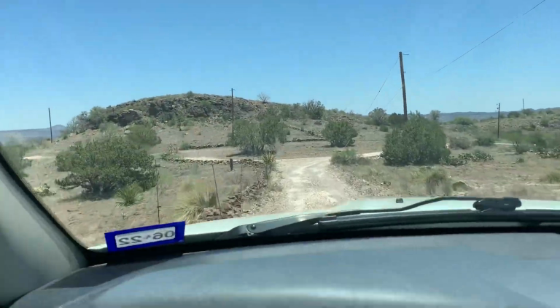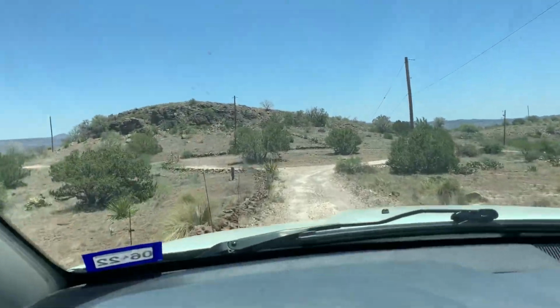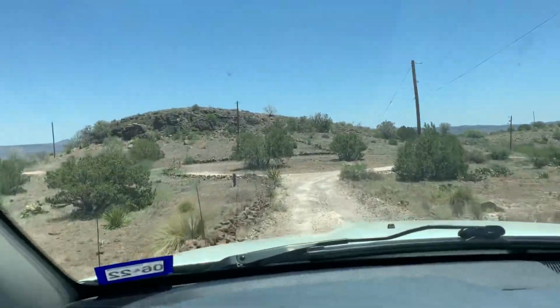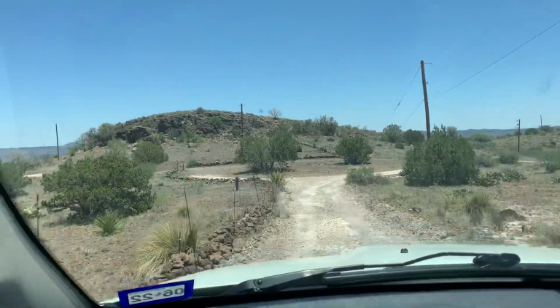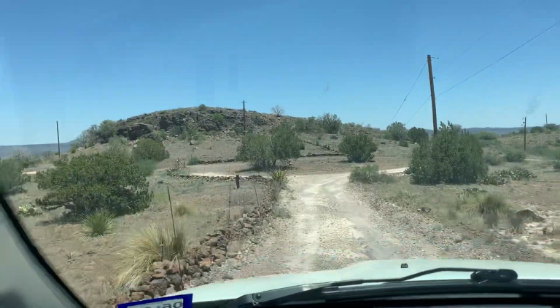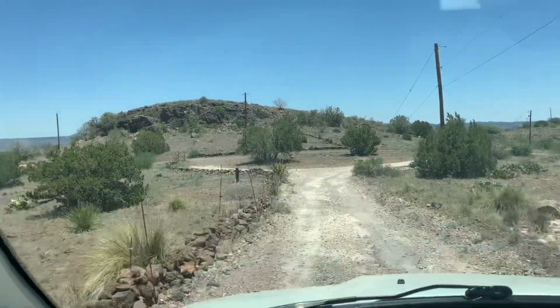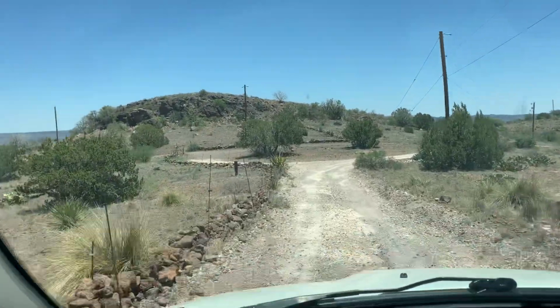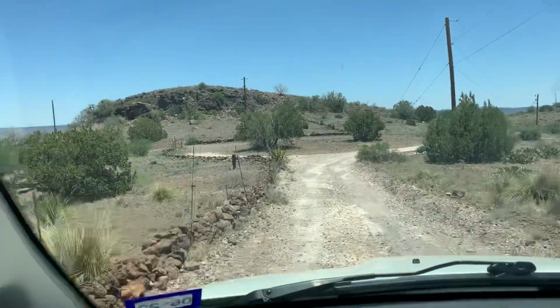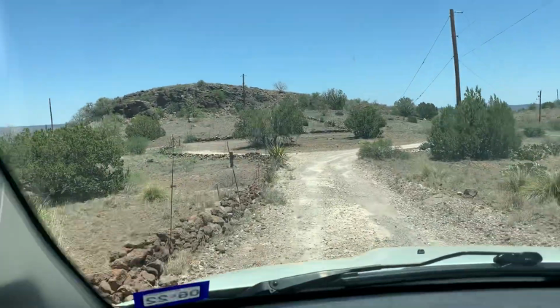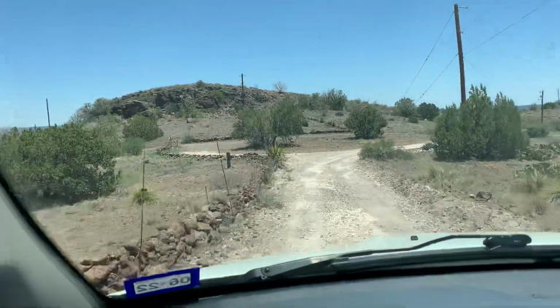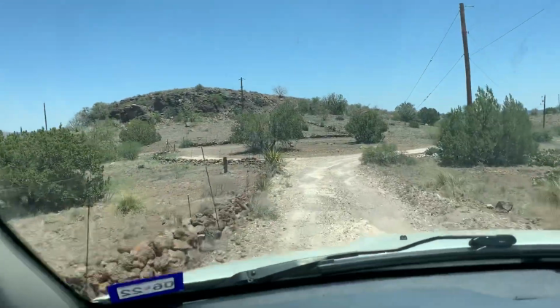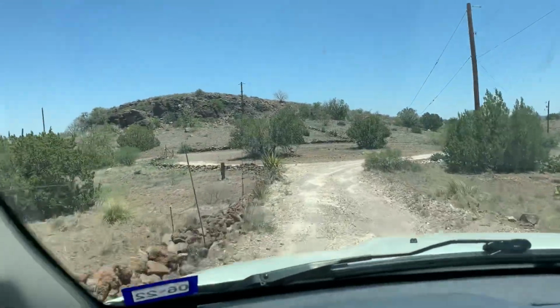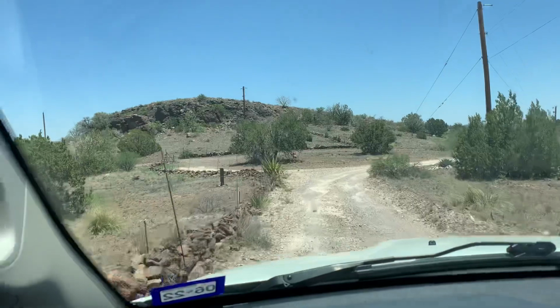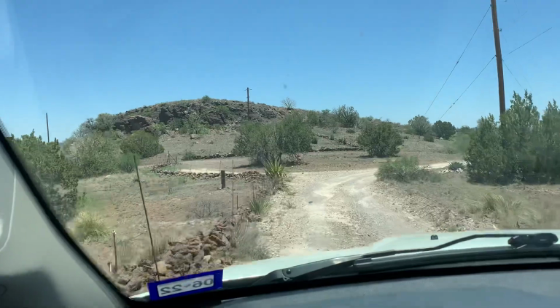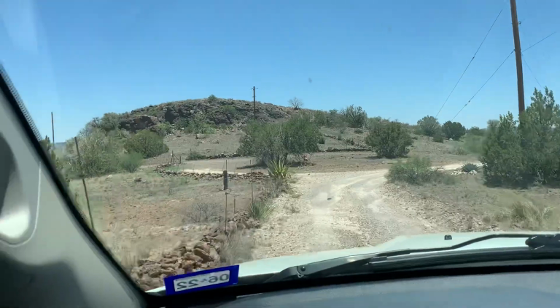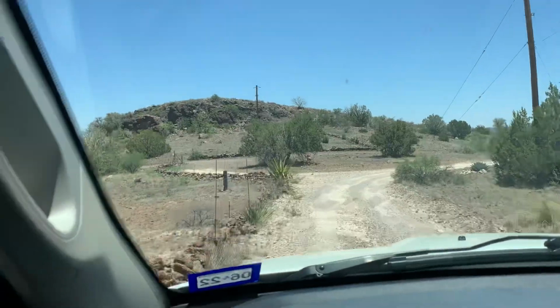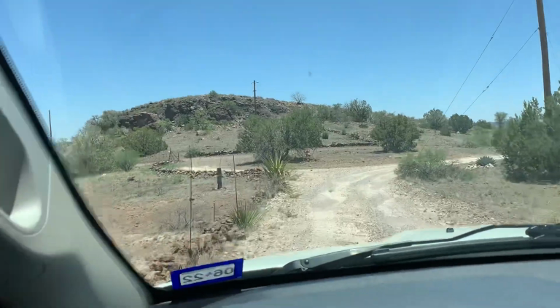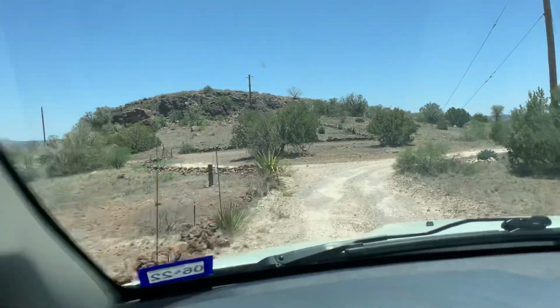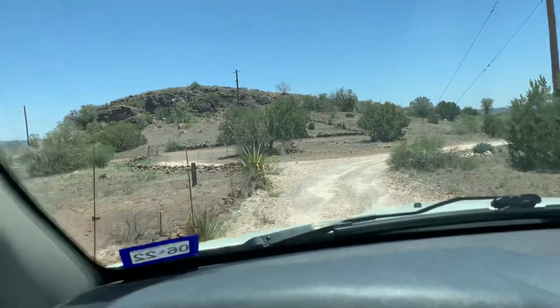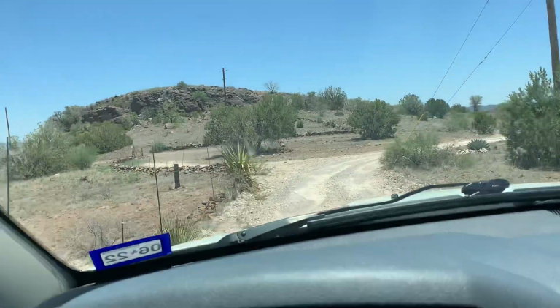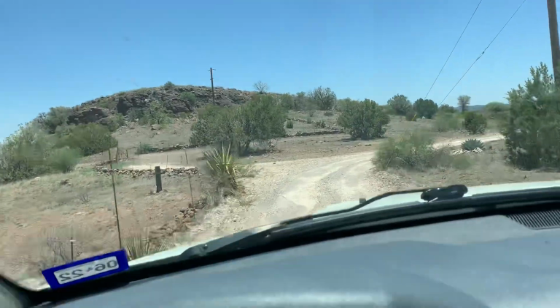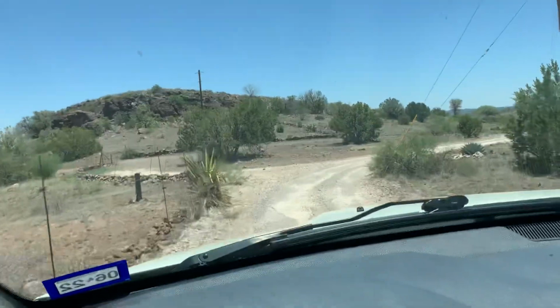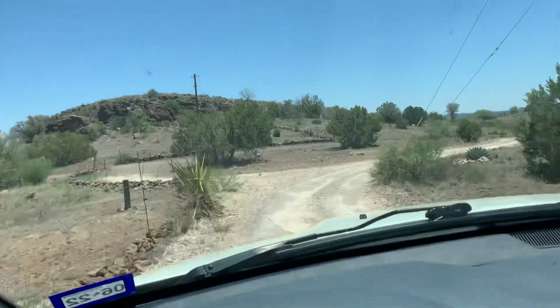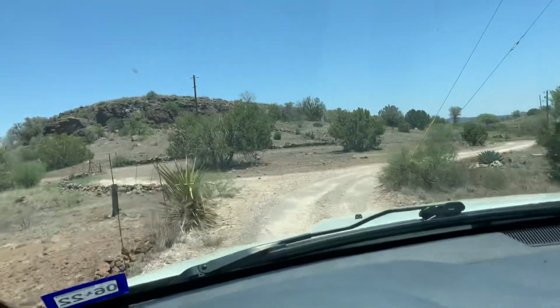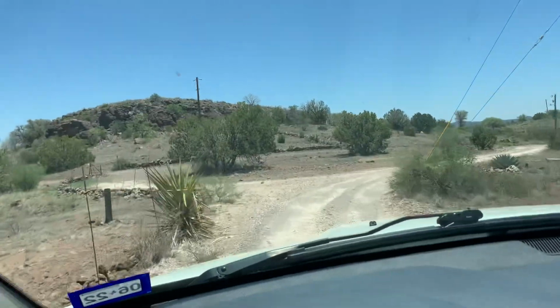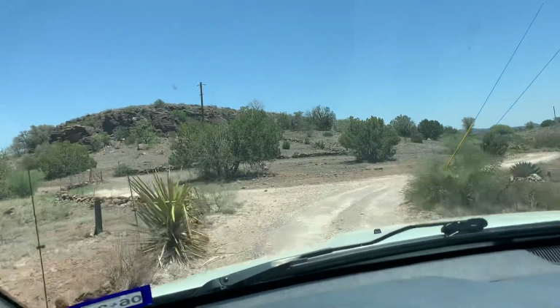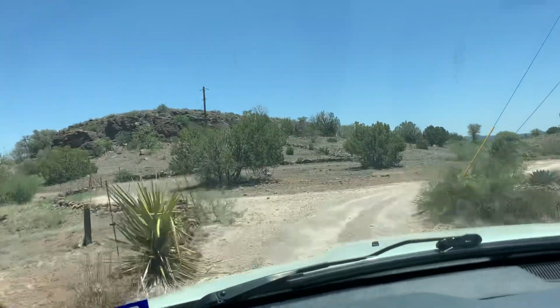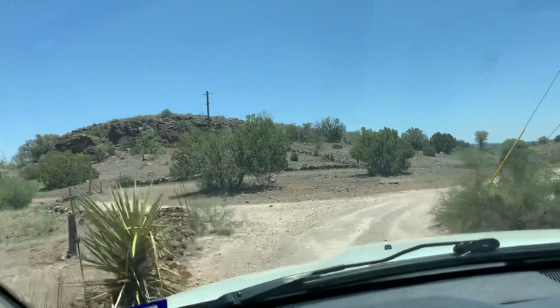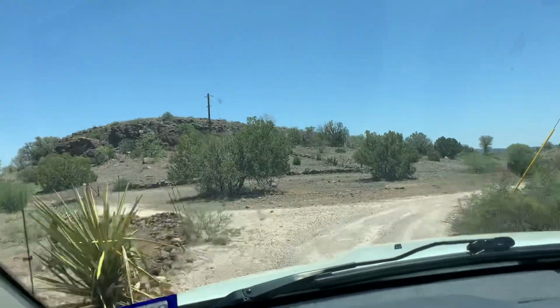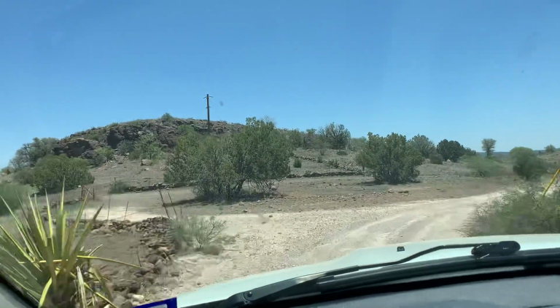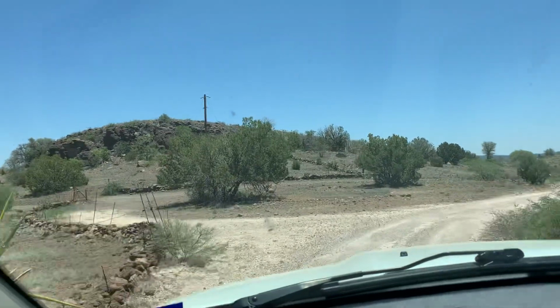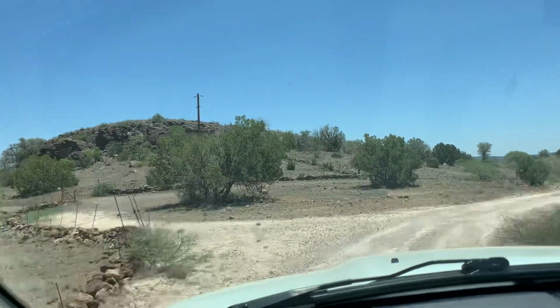Of course, it ain't like they get much rain out here, so there's some worse erosion on its end.